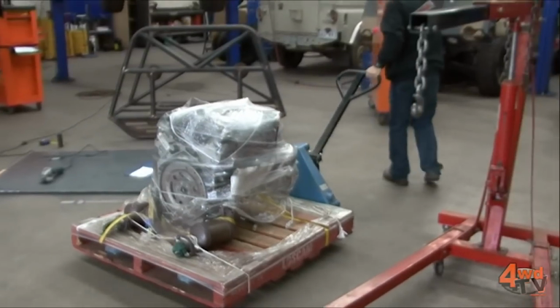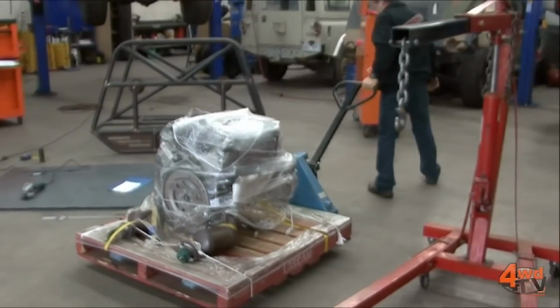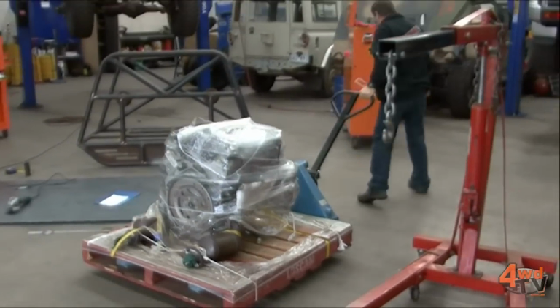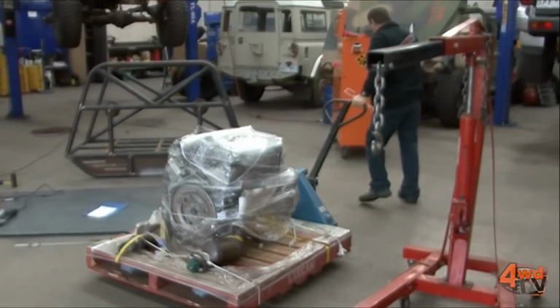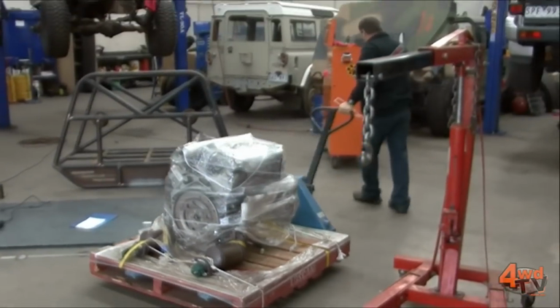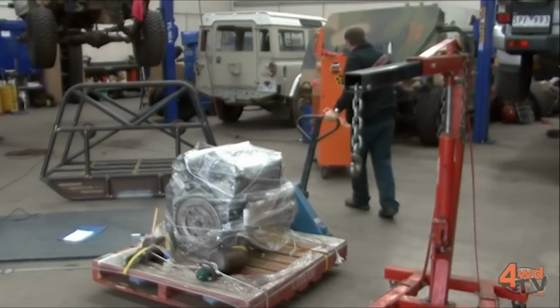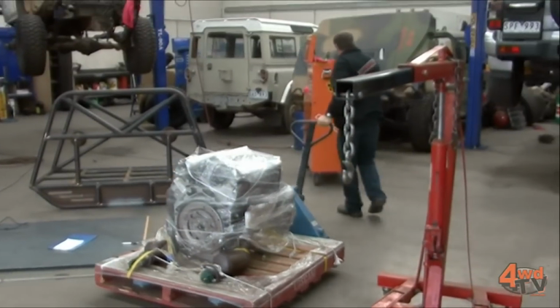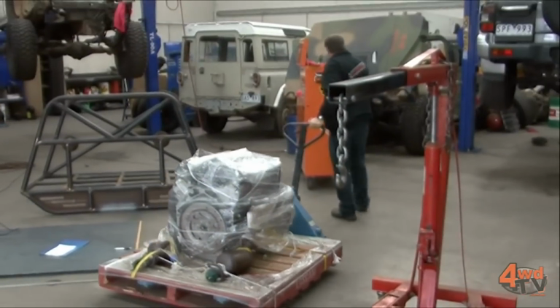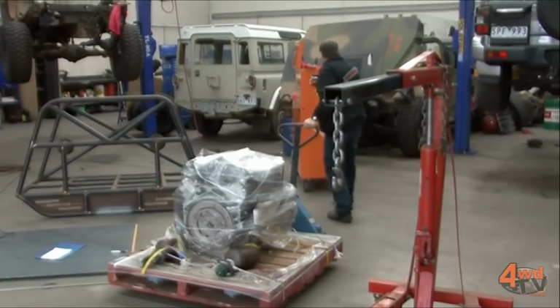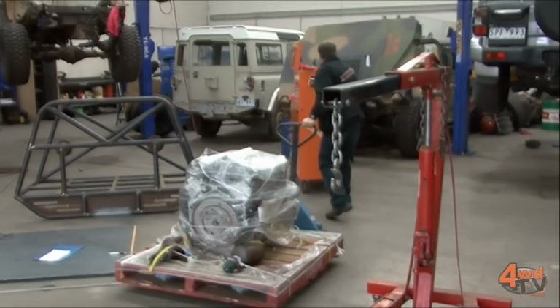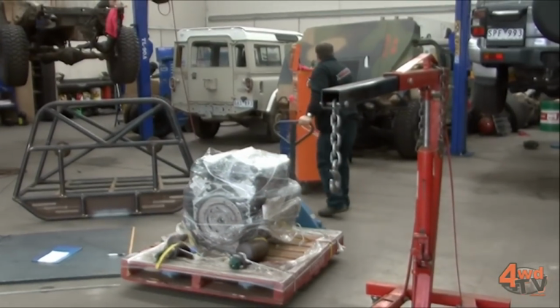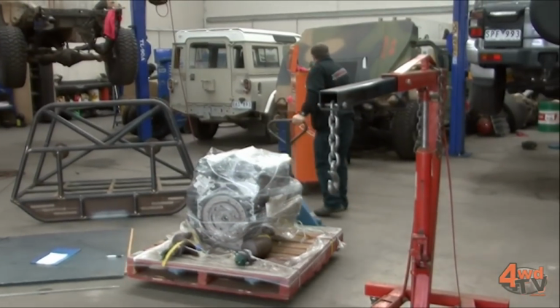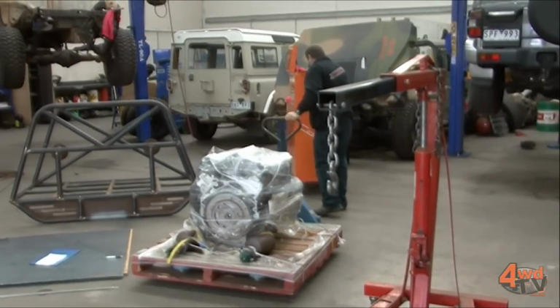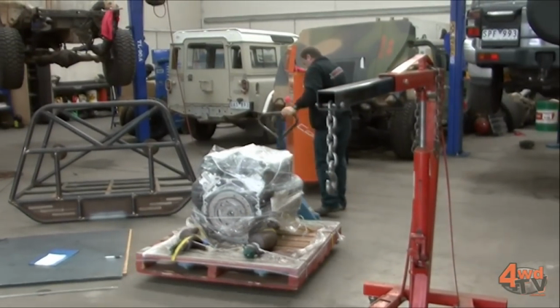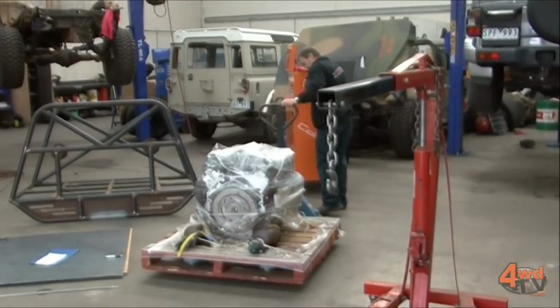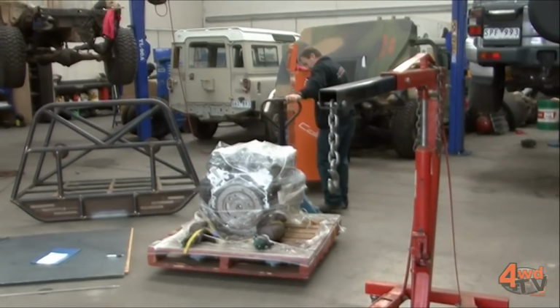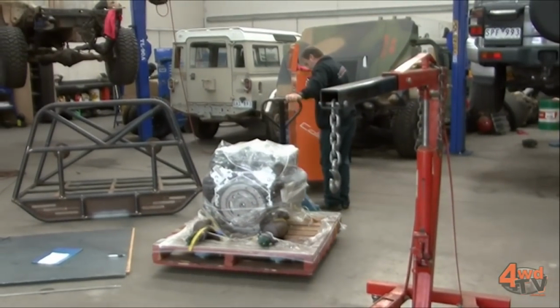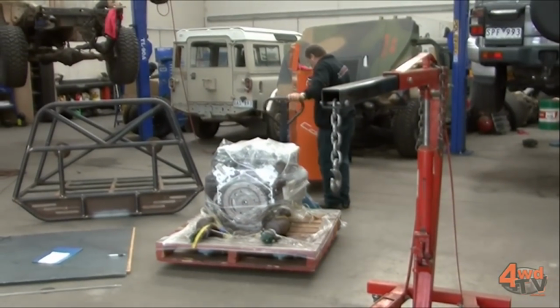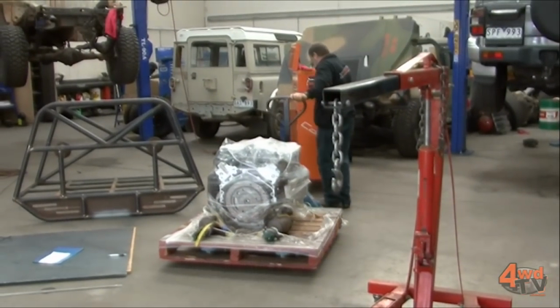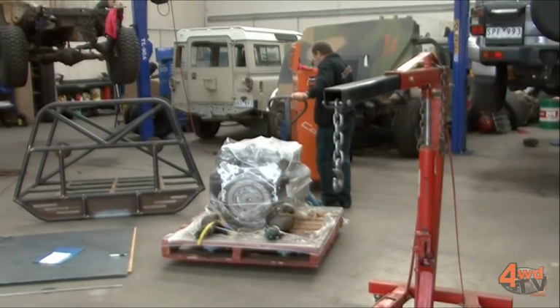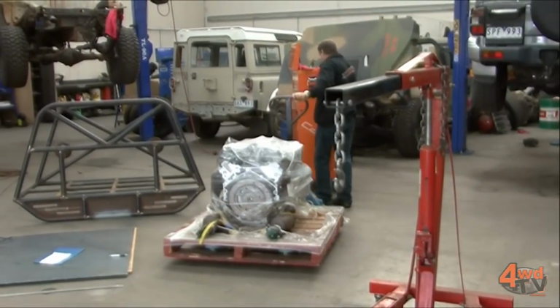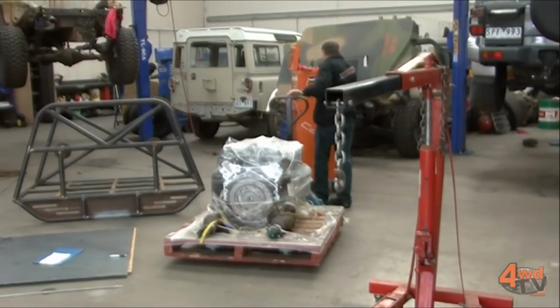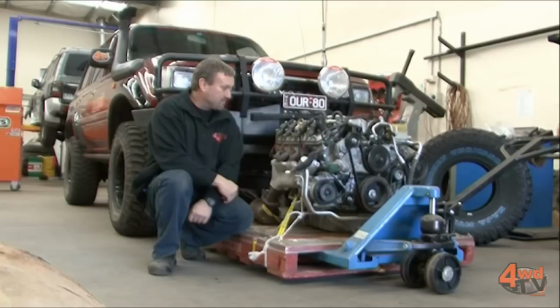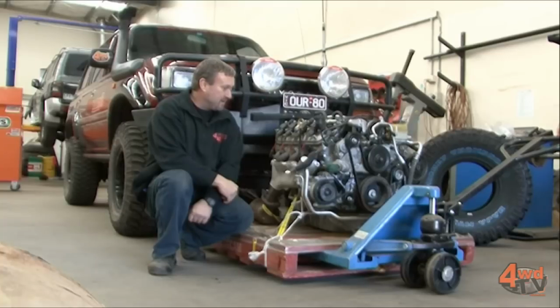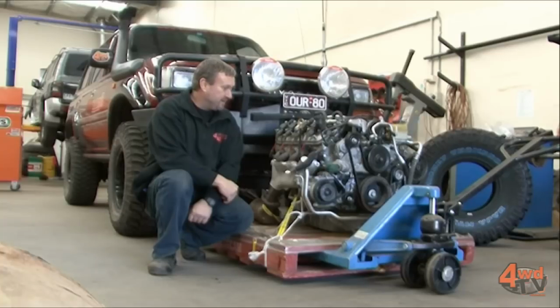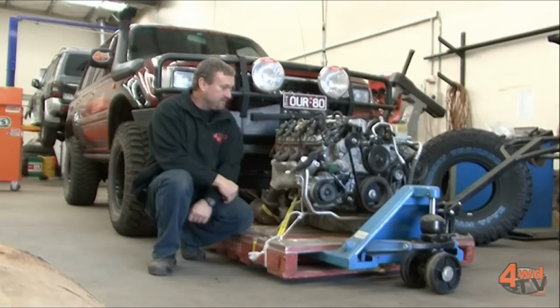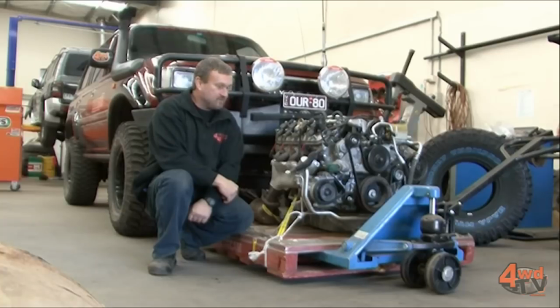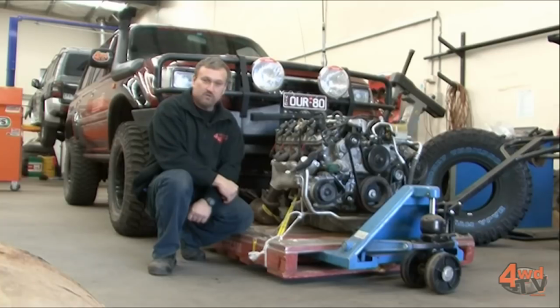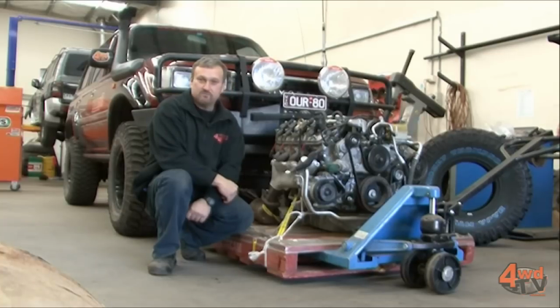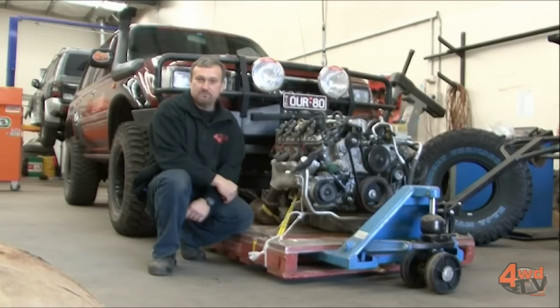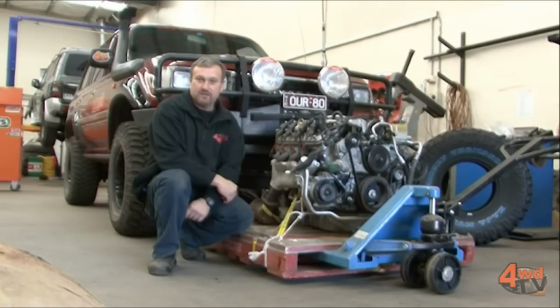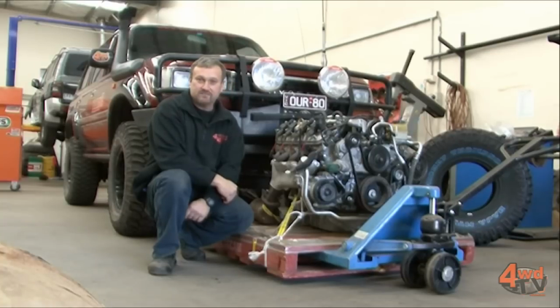Hi, I'm Brett from 4x4 Obsession. Finally we've got all the bits for Danny's power upgrade here, all in one place.